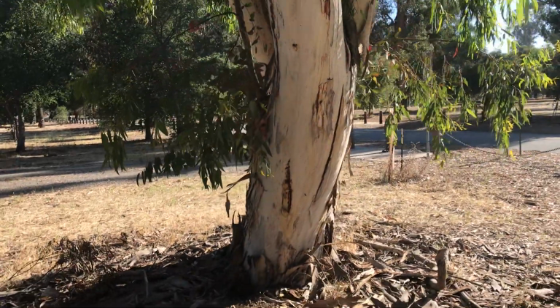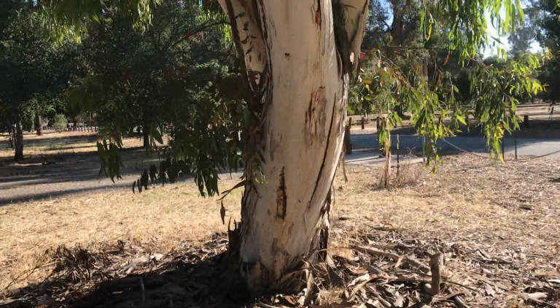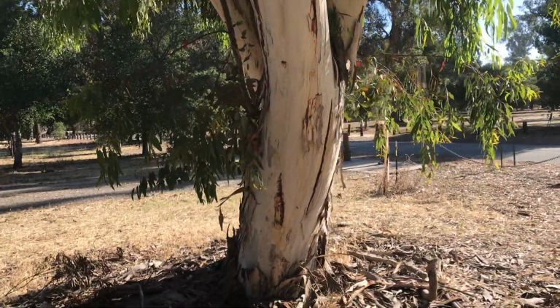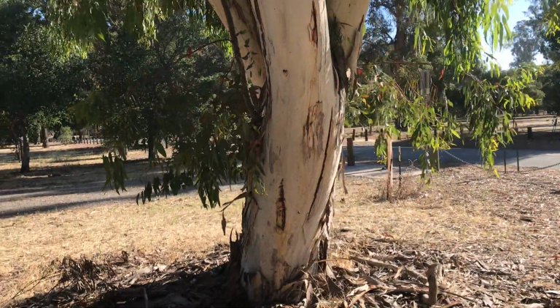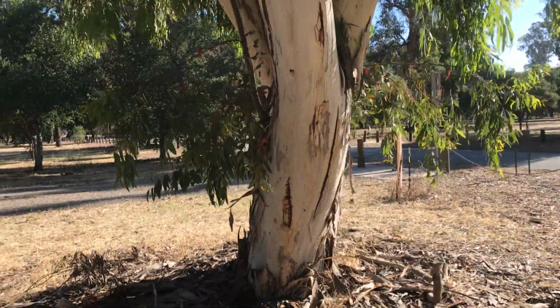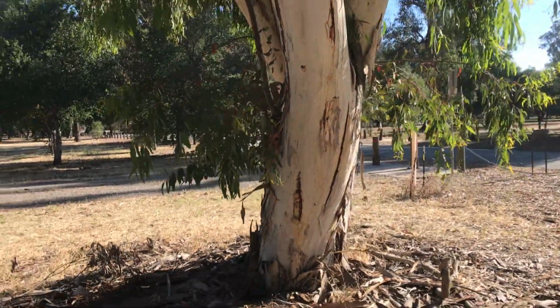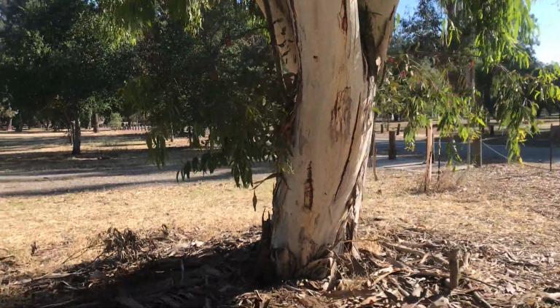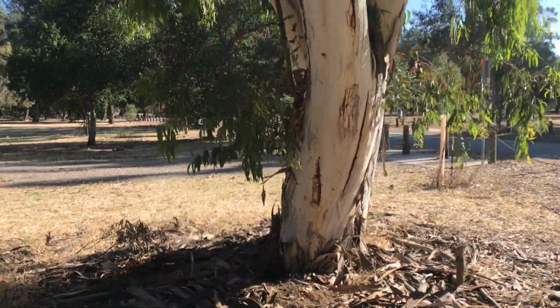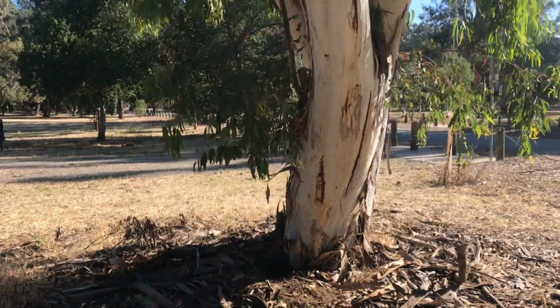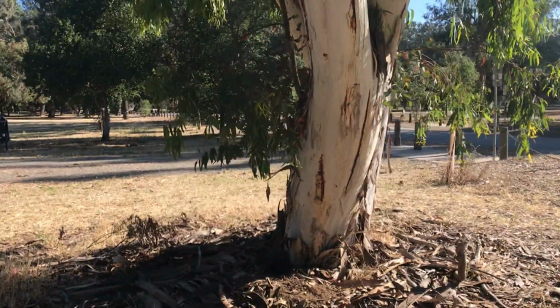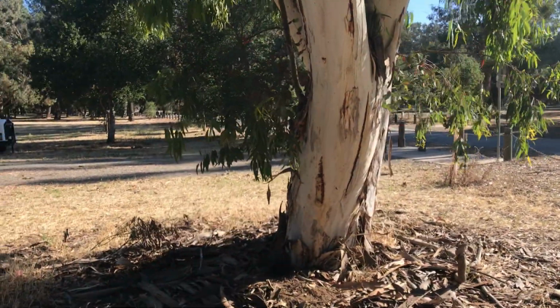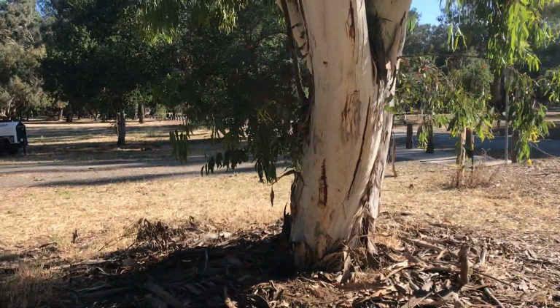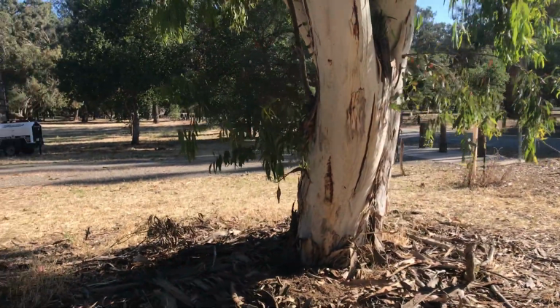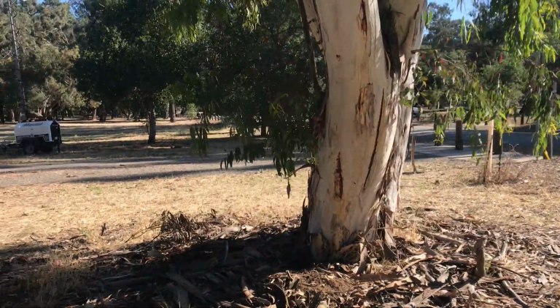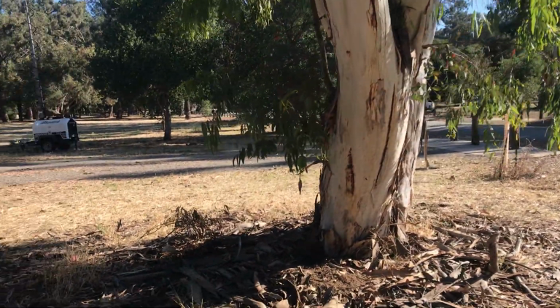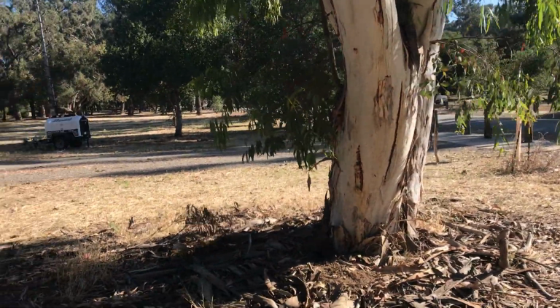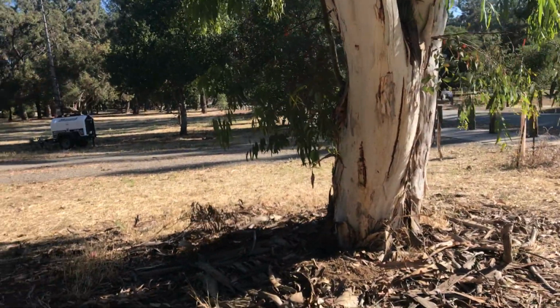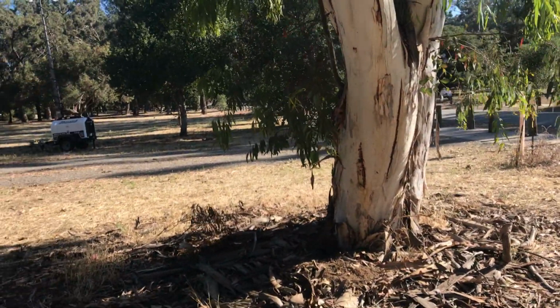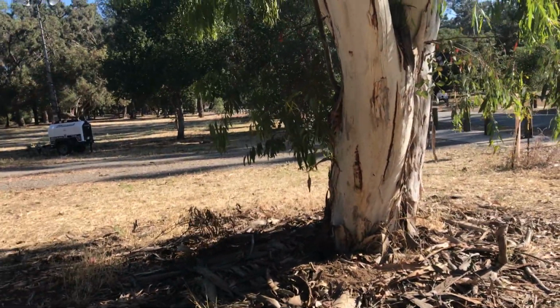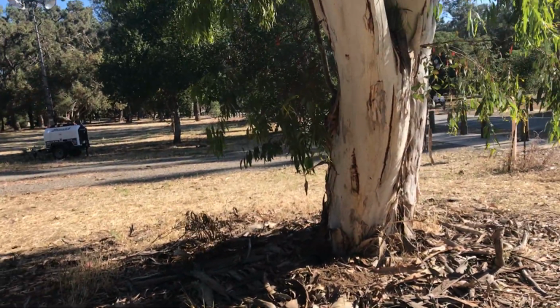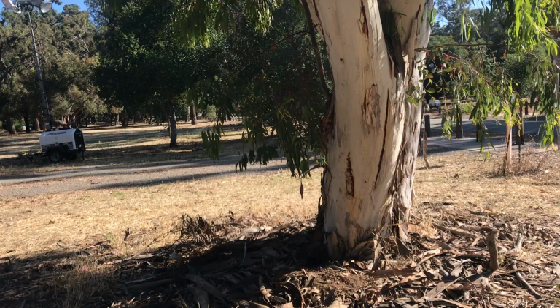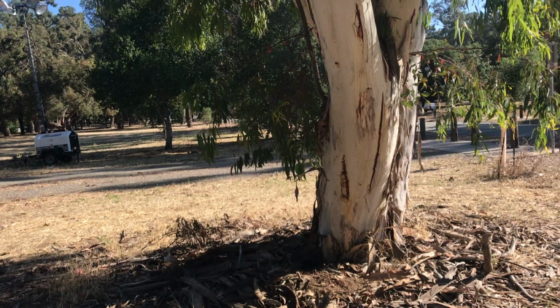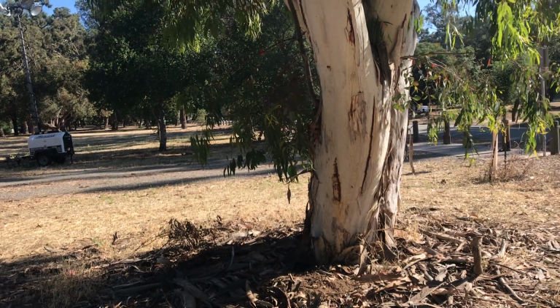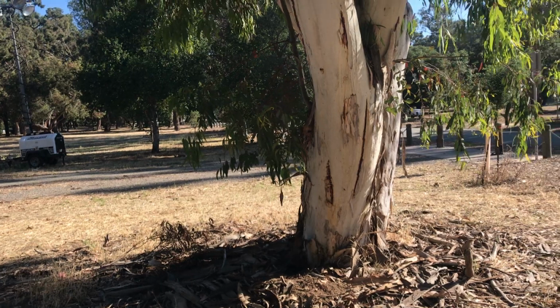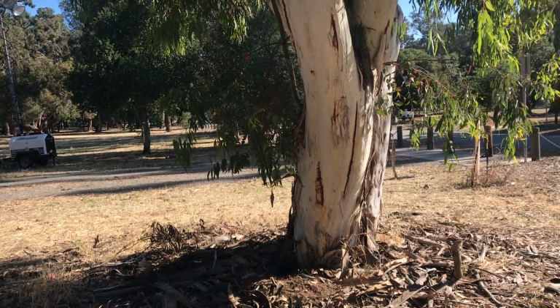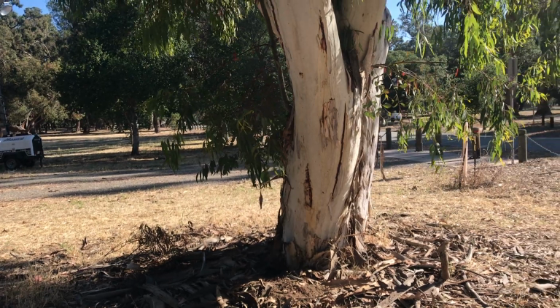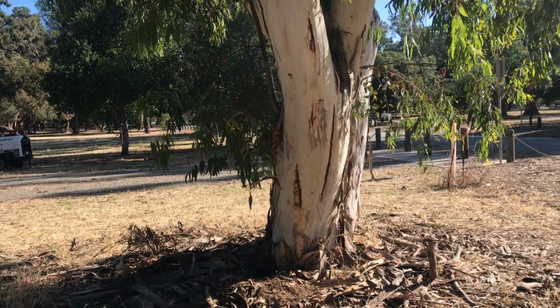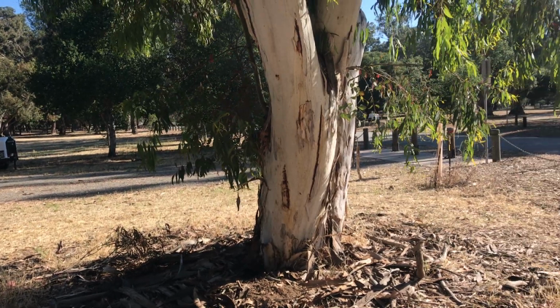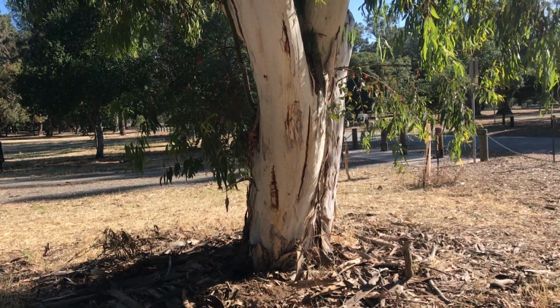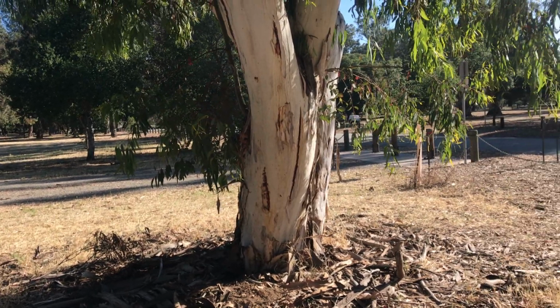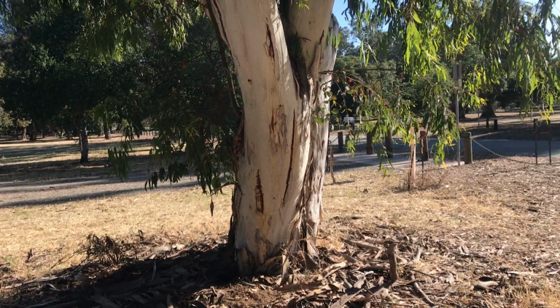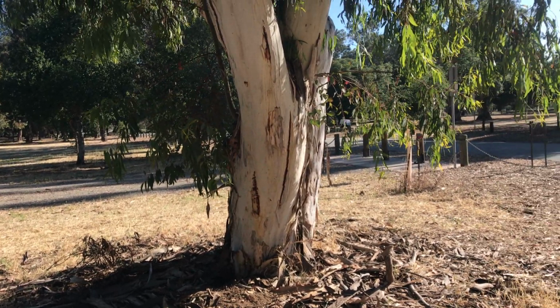This is Eucalyptus lecoxelon. Hope you enjoy the video. See you next time.